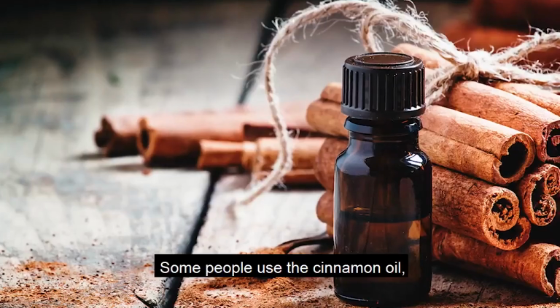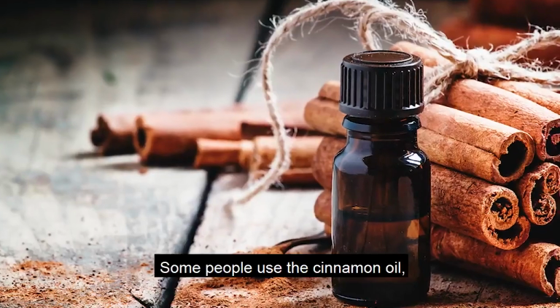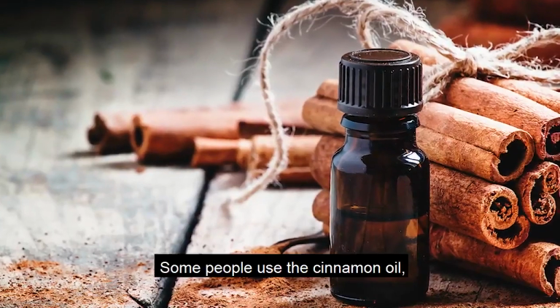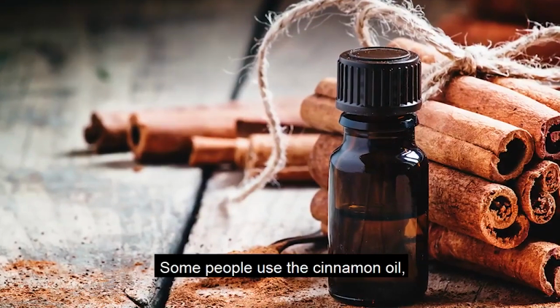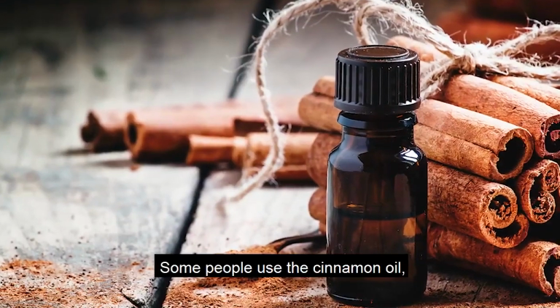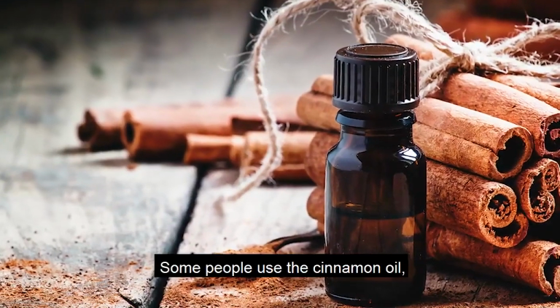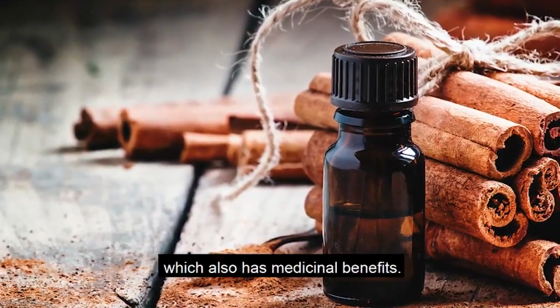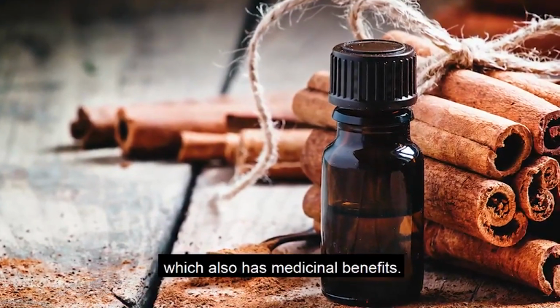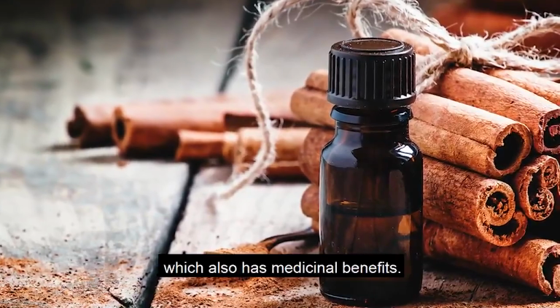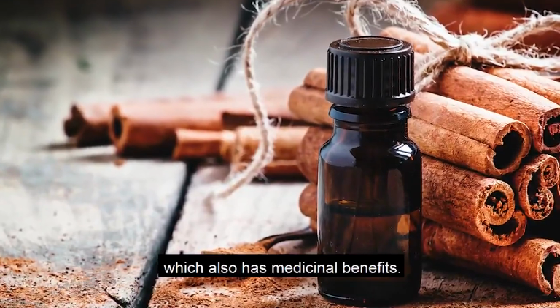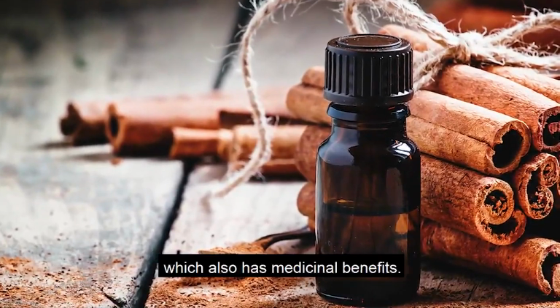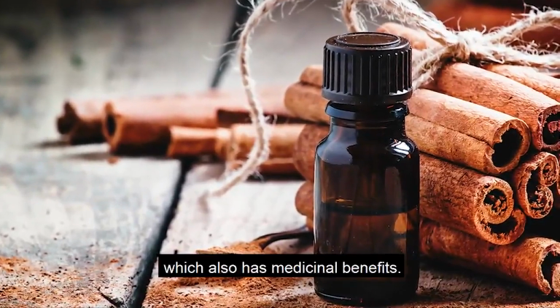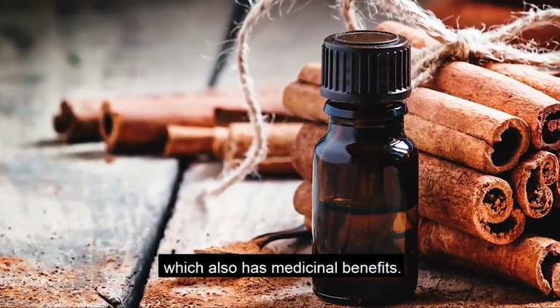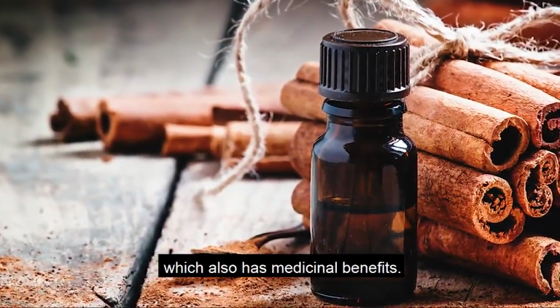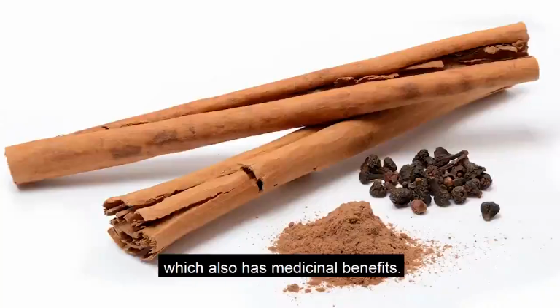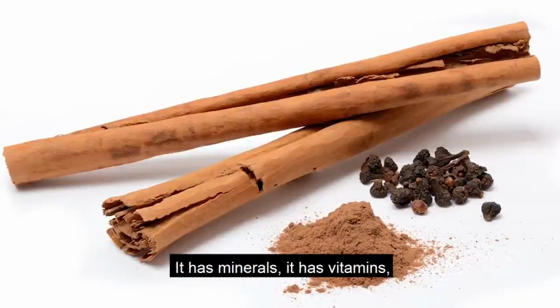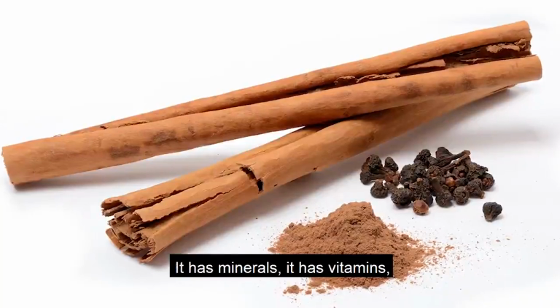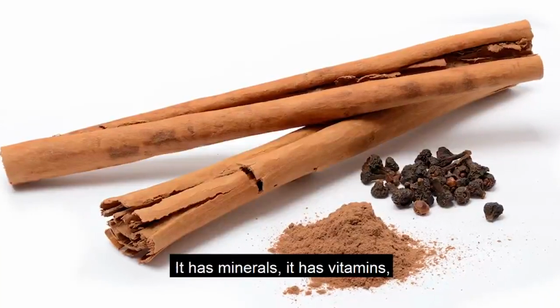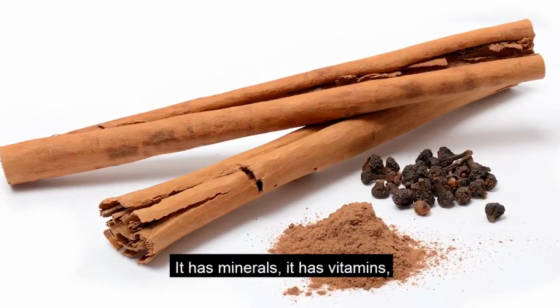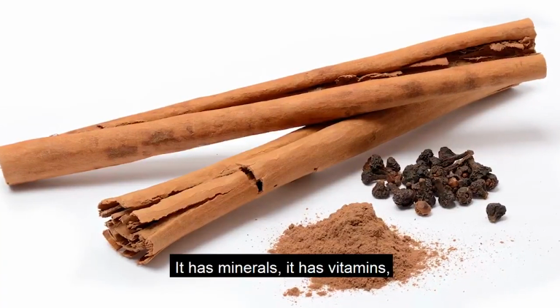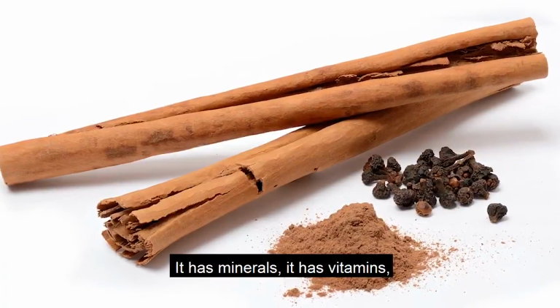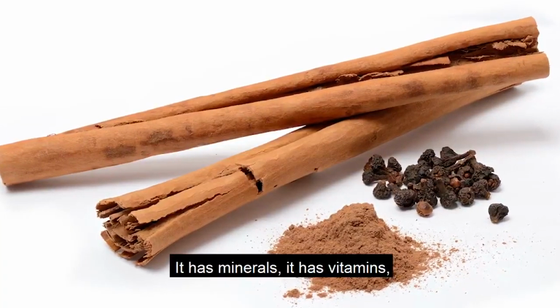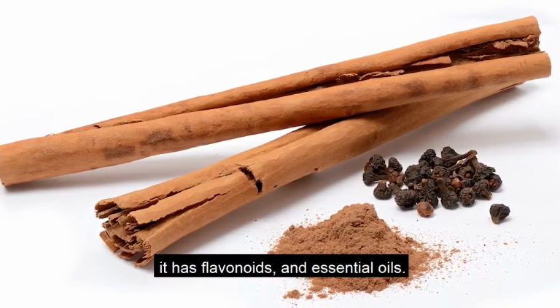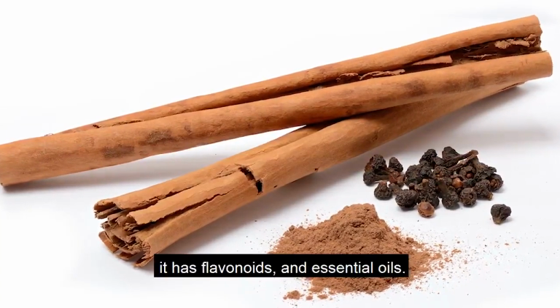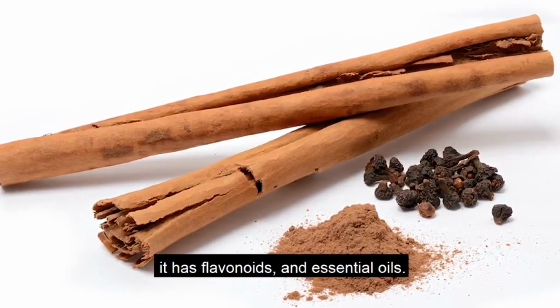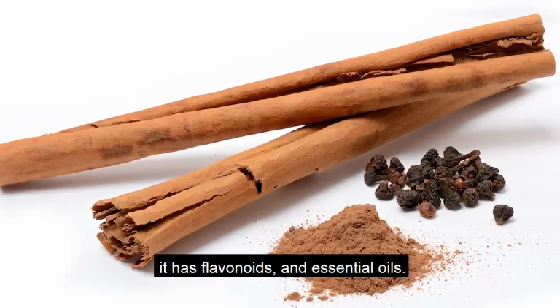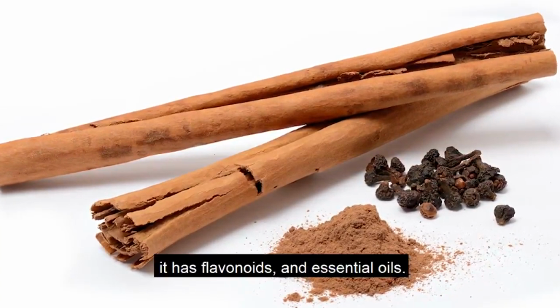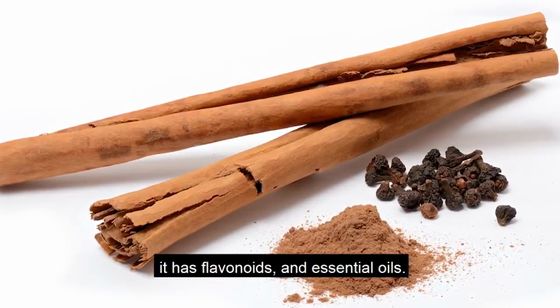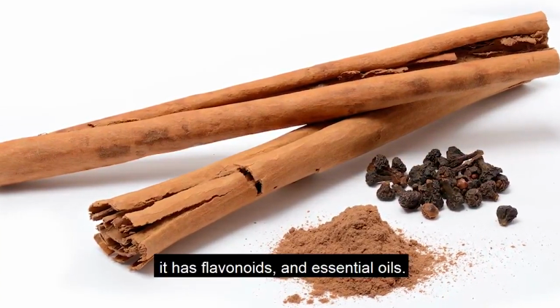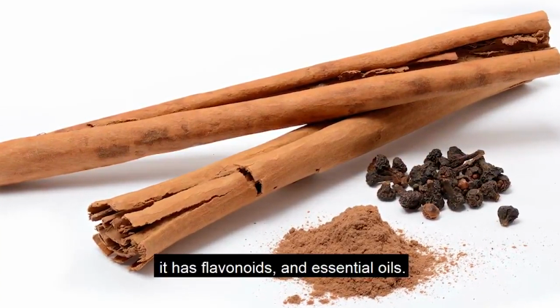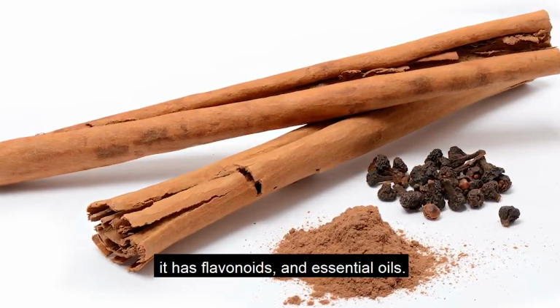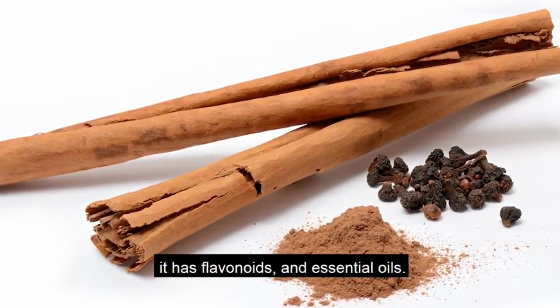Some people use a cinnamon oil, which also has medicinal benefits. It has minerals, it has vitamins, it has flavonoids and essential oils.